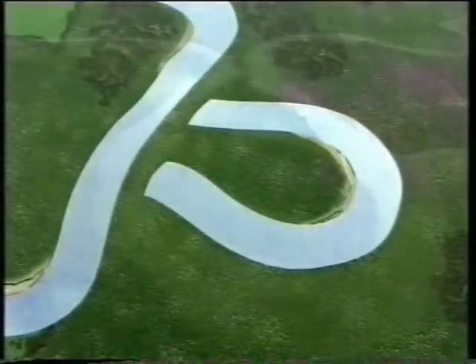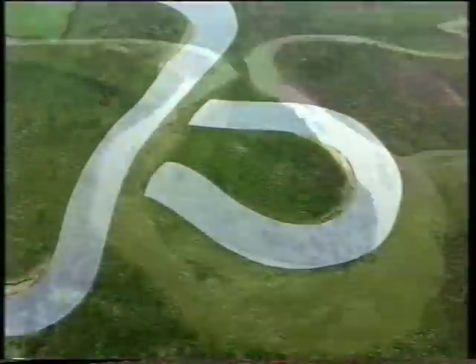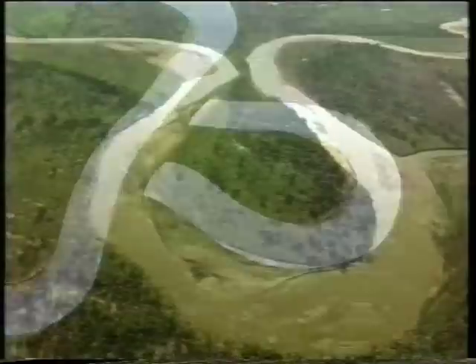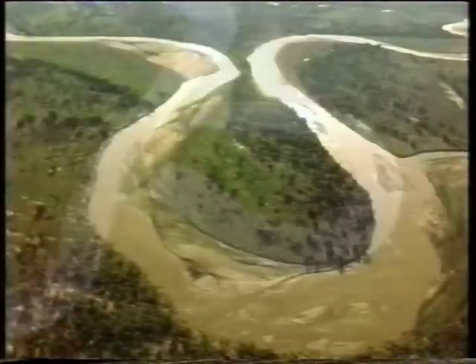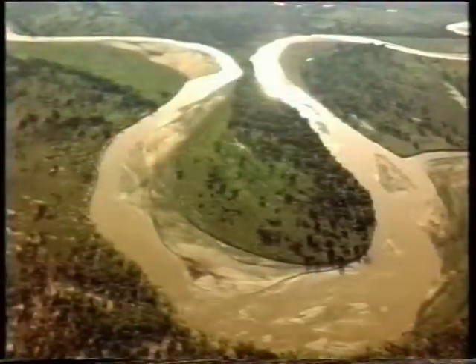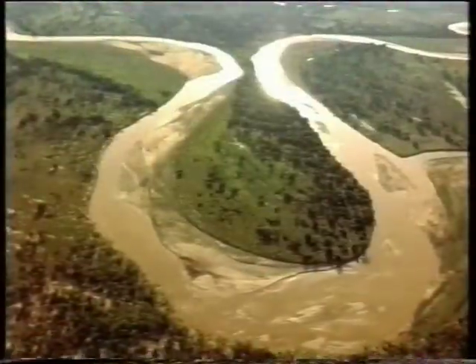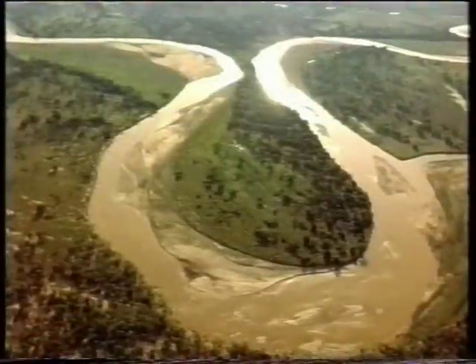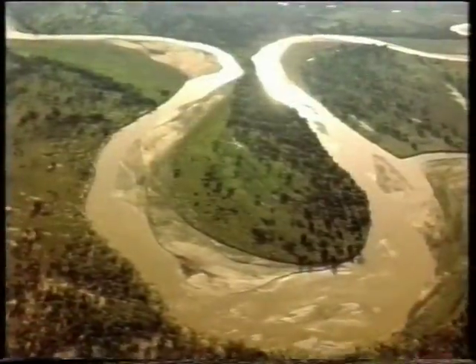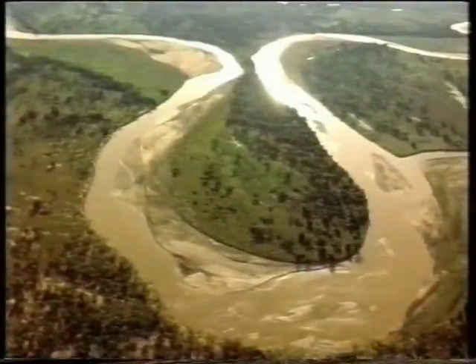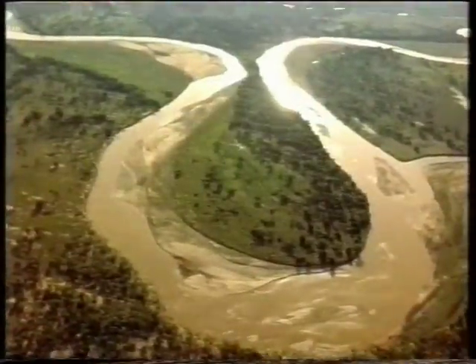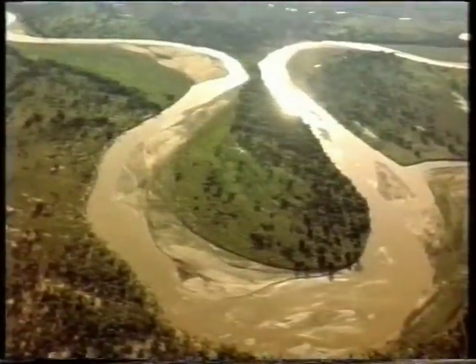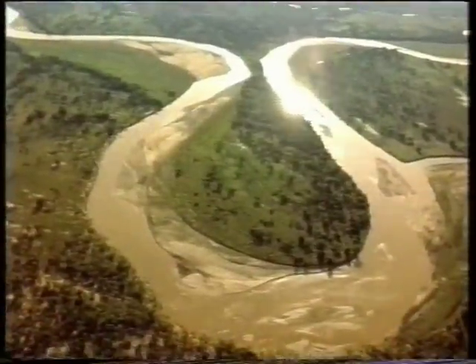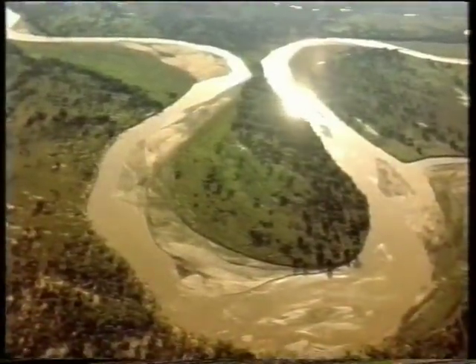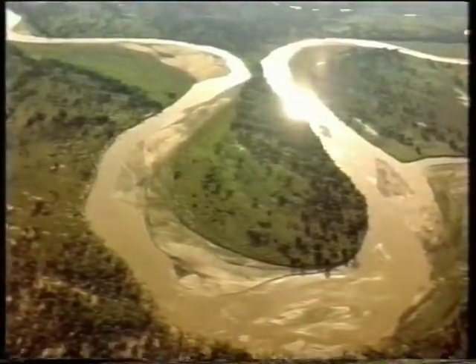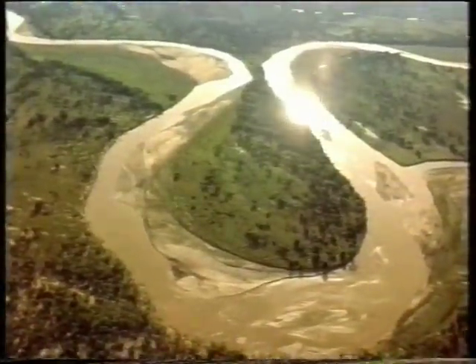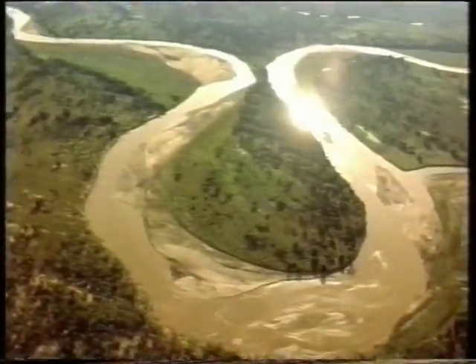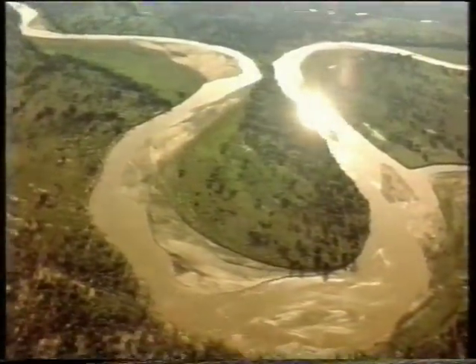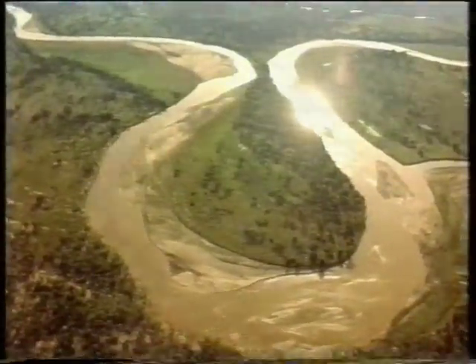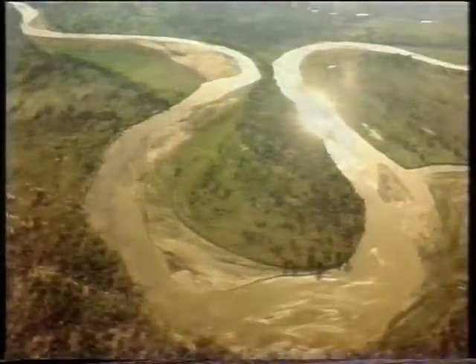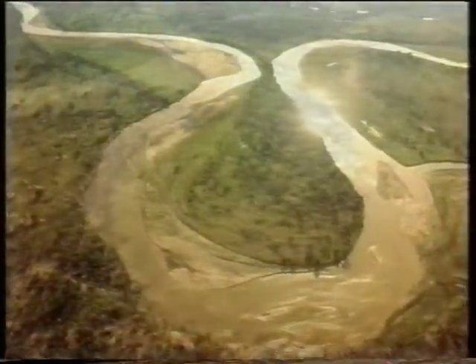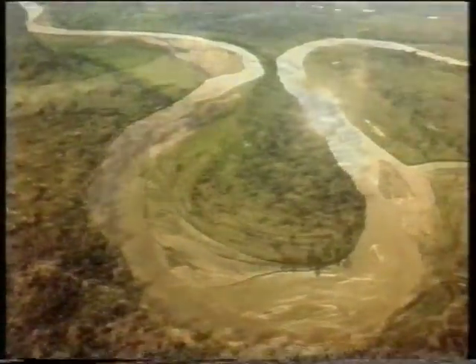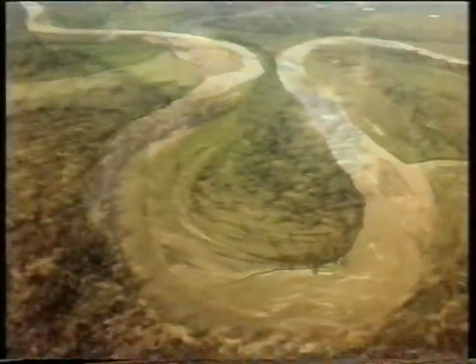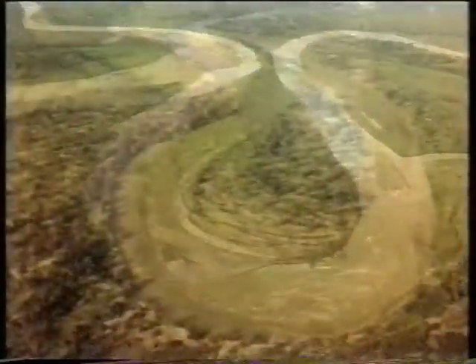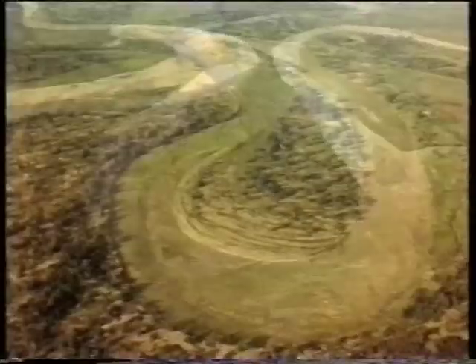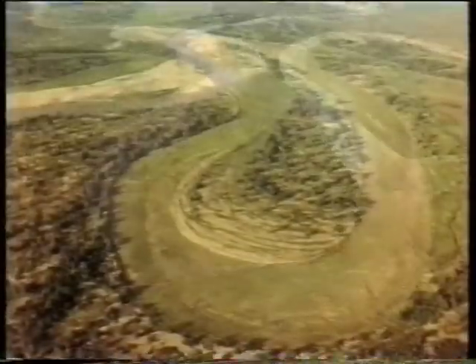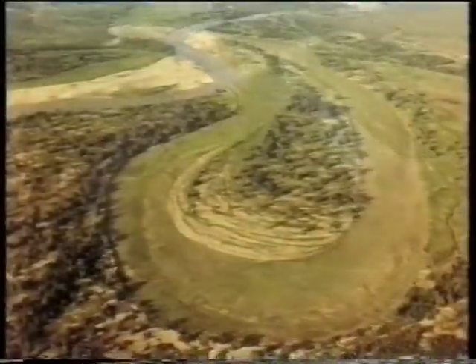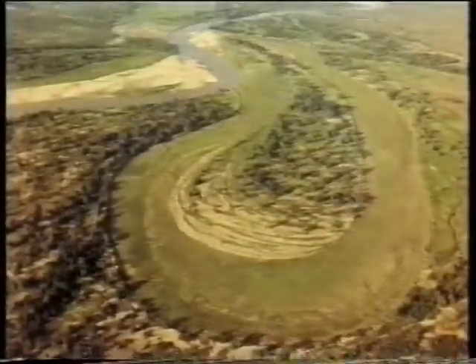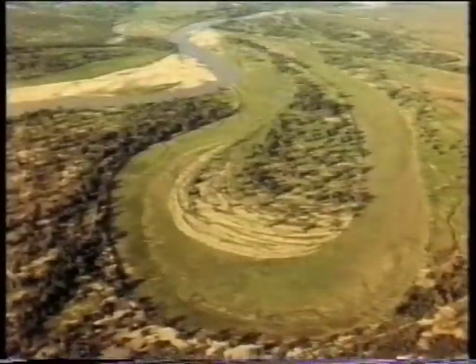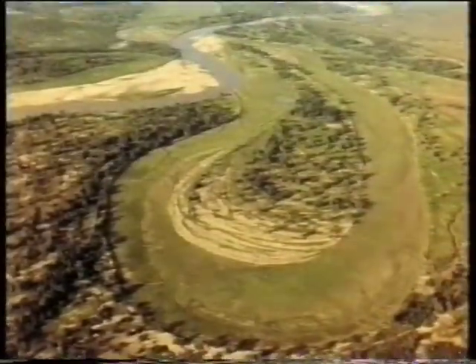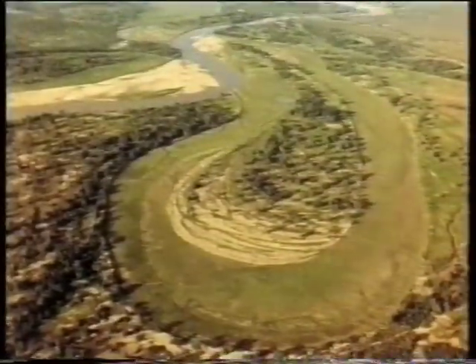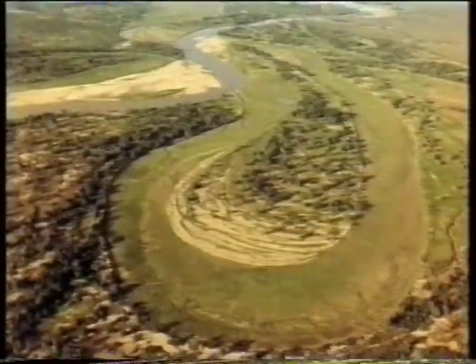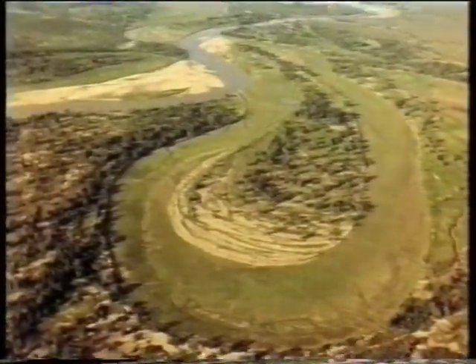This meander became an oxbow lake, and within a few years, it had dried up.